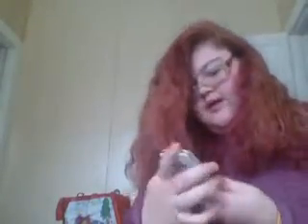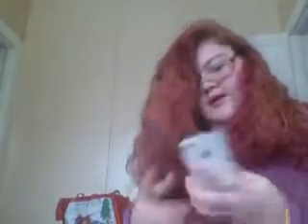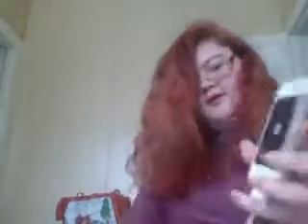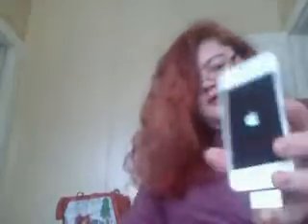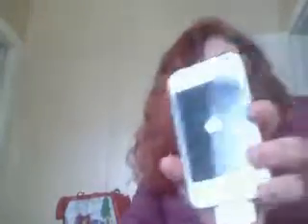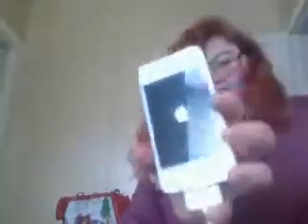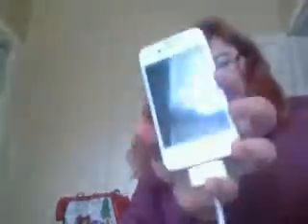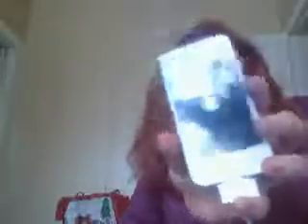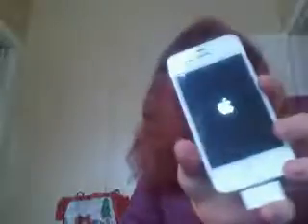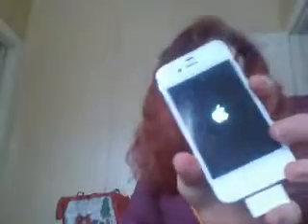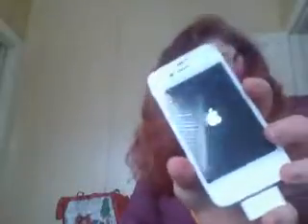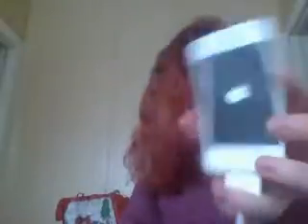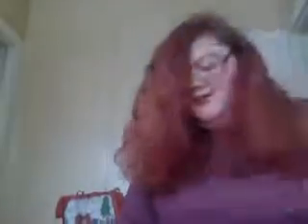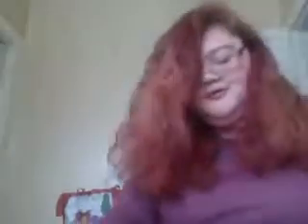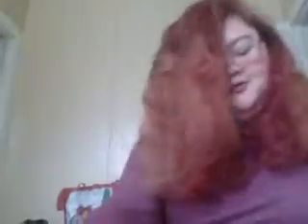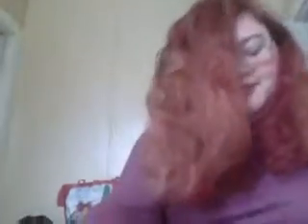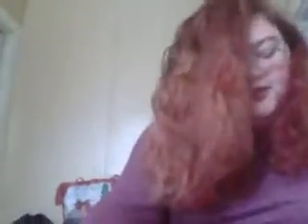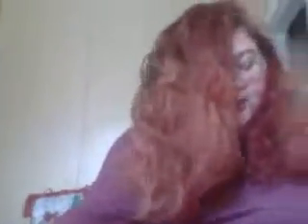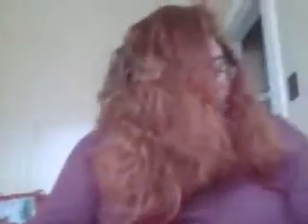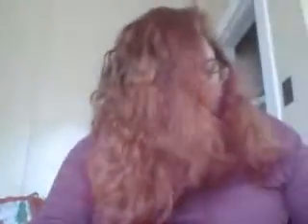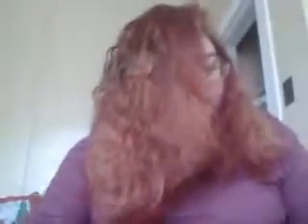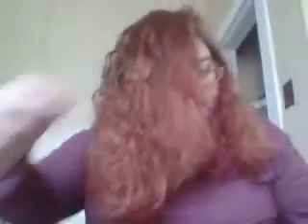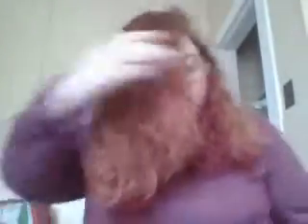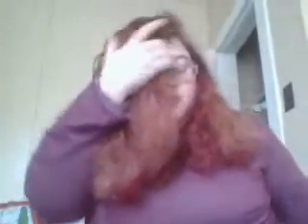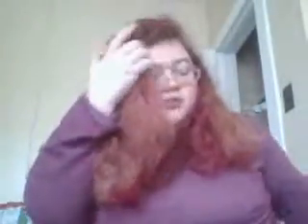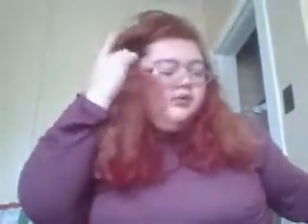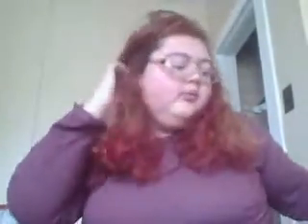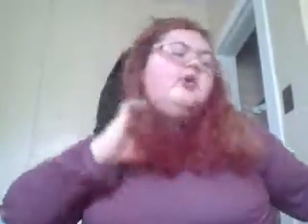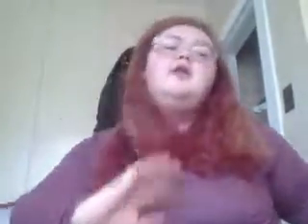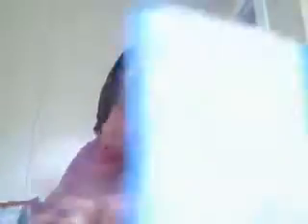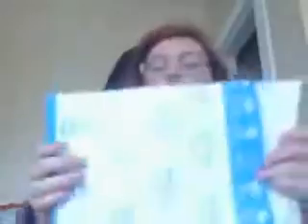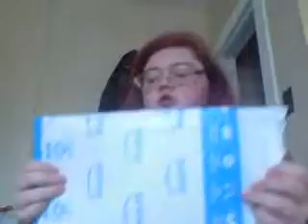It's turning on! But yeah, so I'm going to let that turn on.